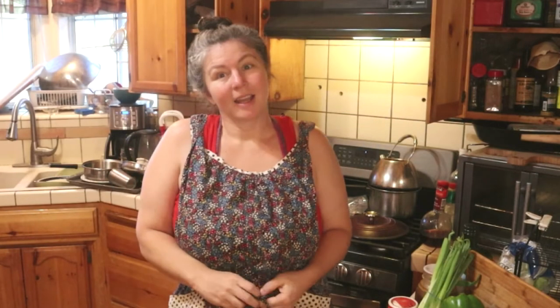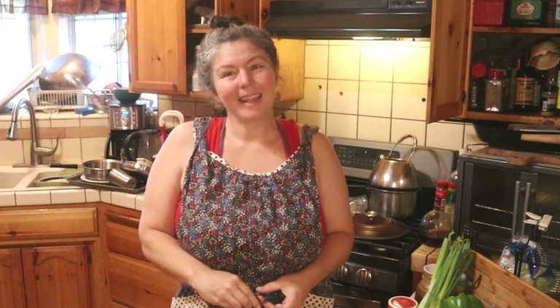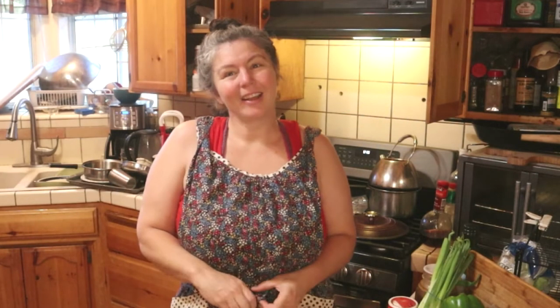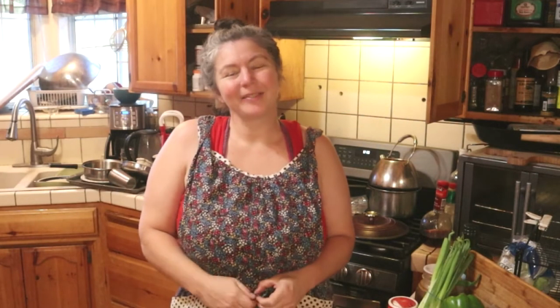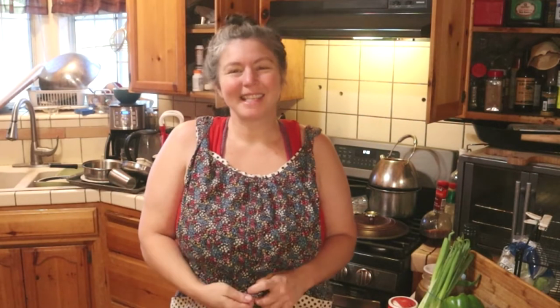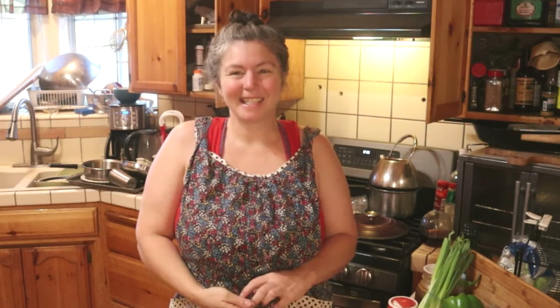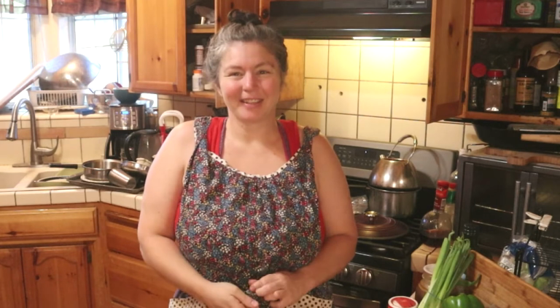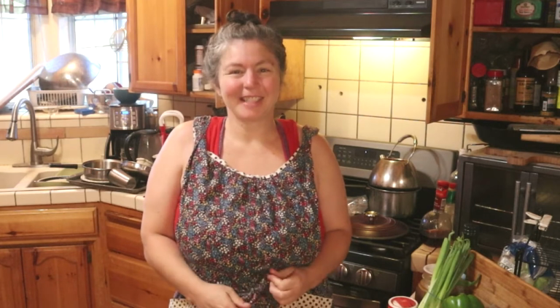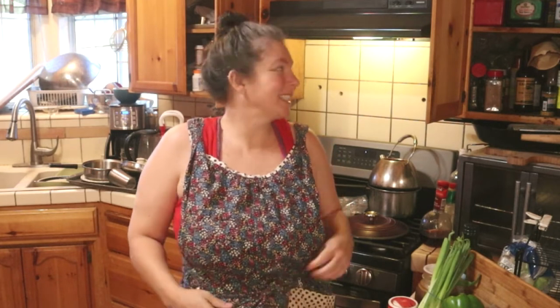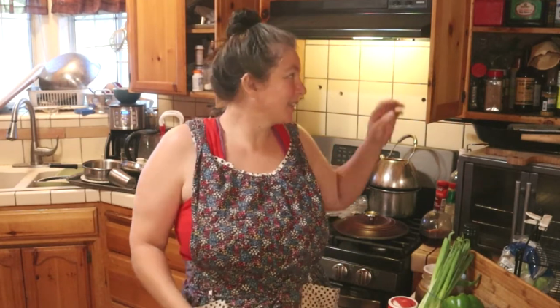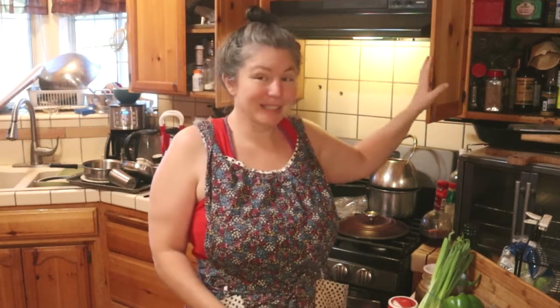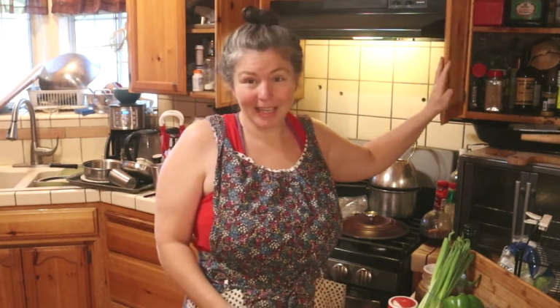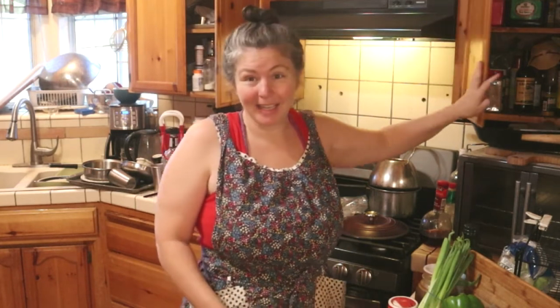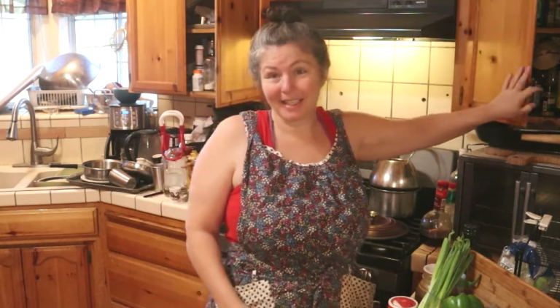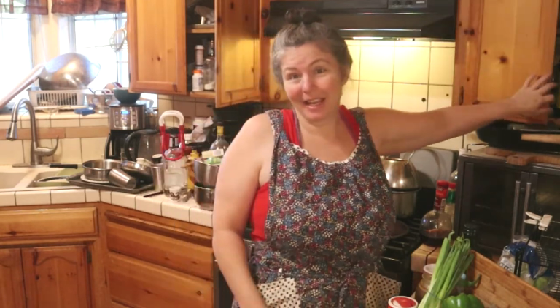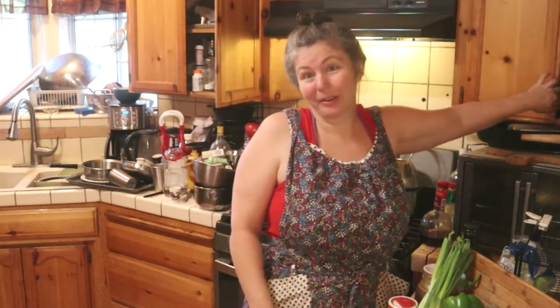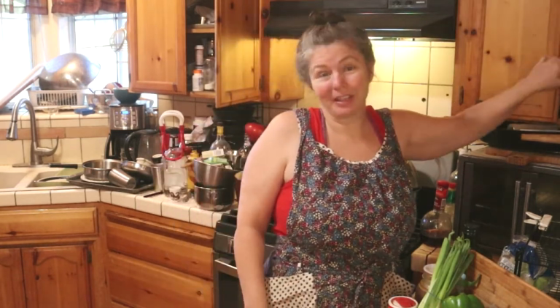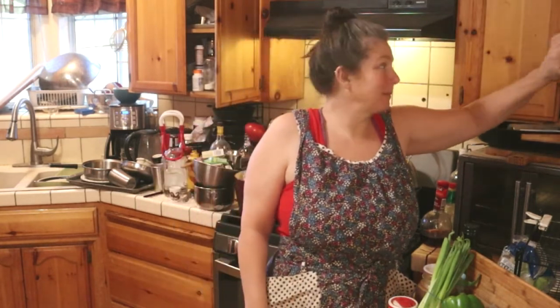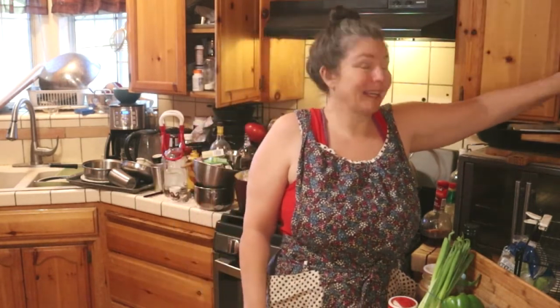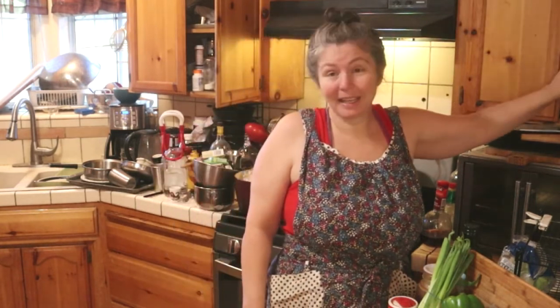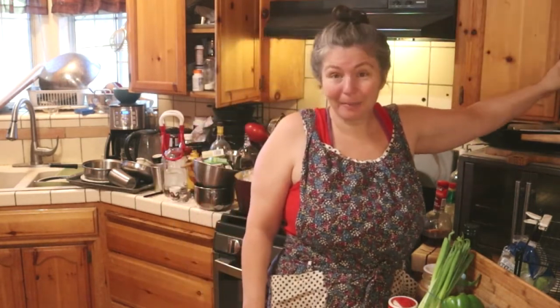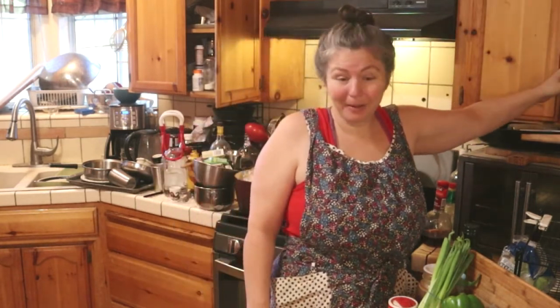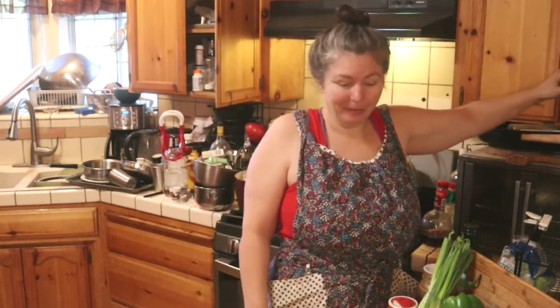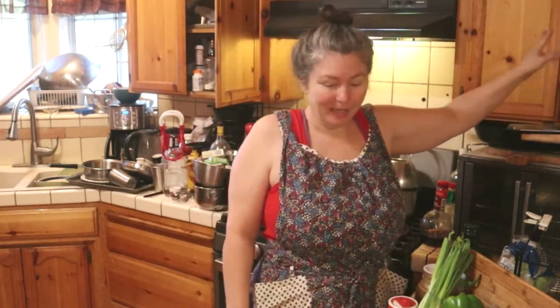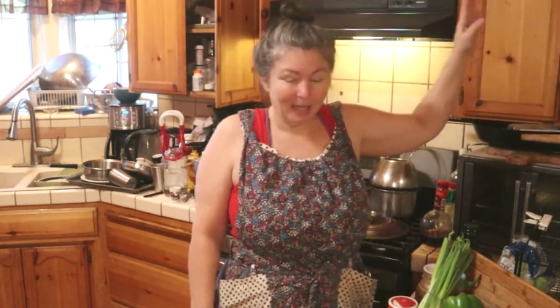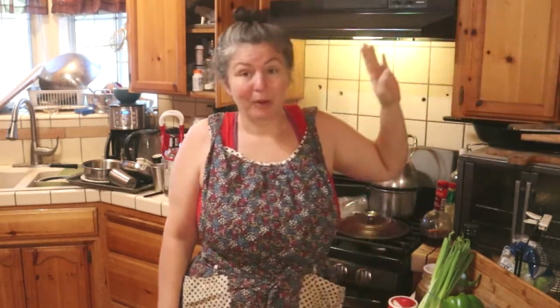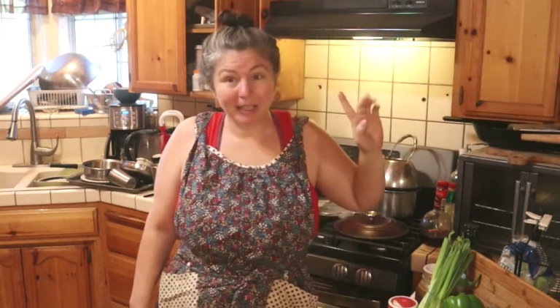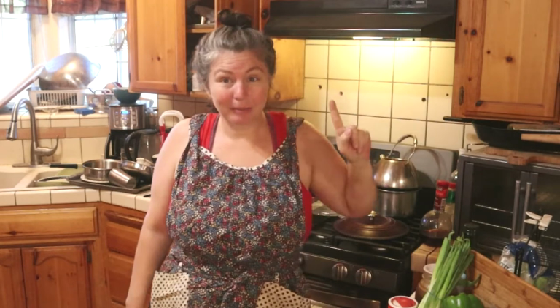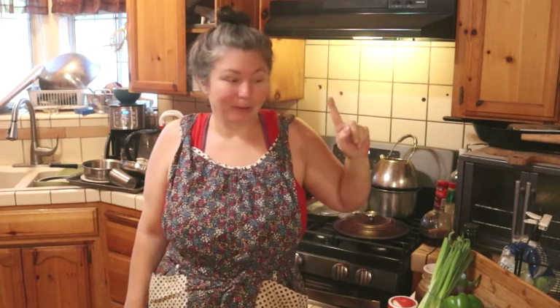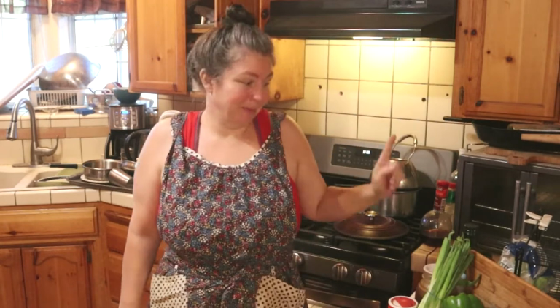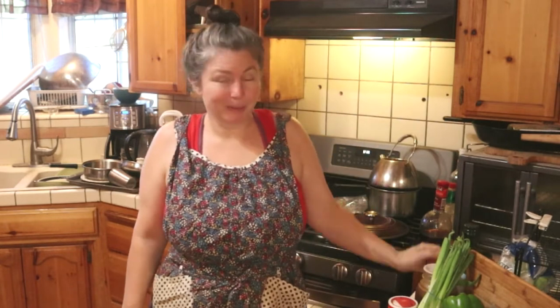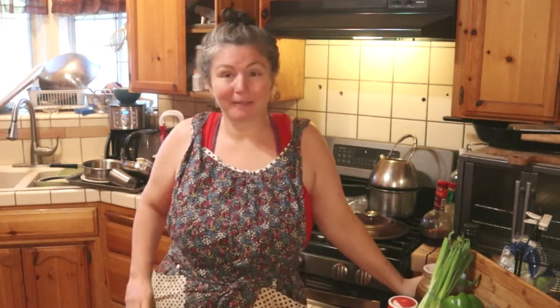Hi y'all, I'm Miss Stacy. Welcome to Stacy's Homestead and today we're going to be making gumbo — rabbit gumbo to be specific.